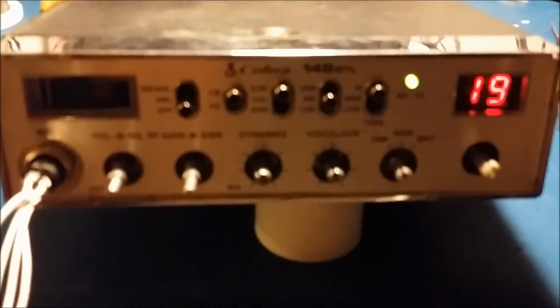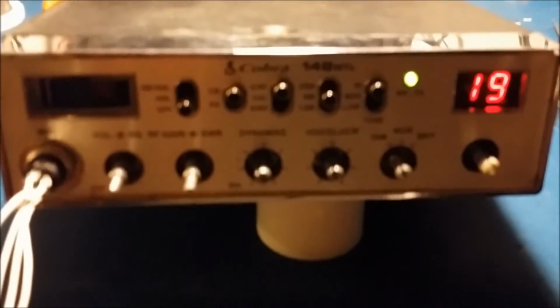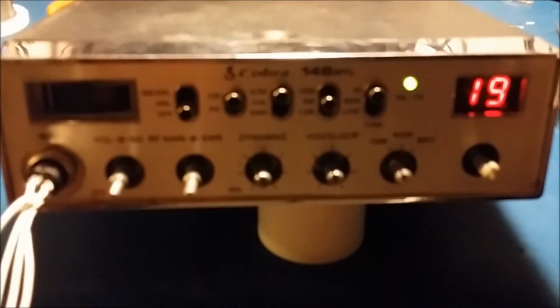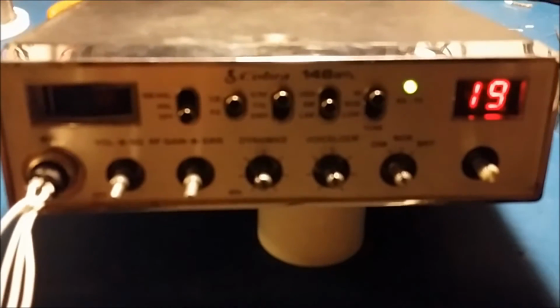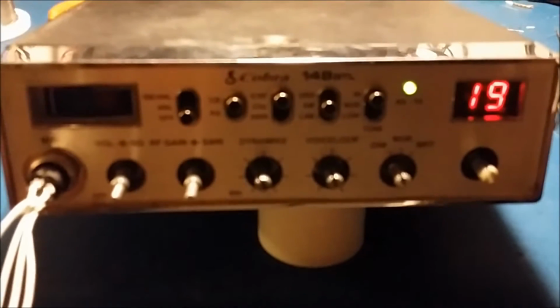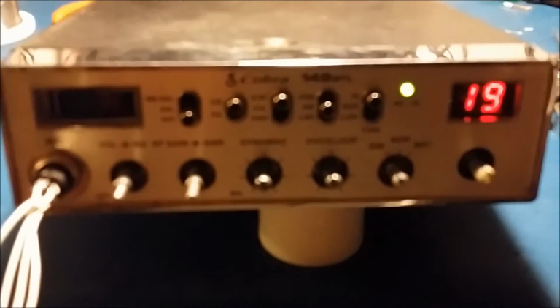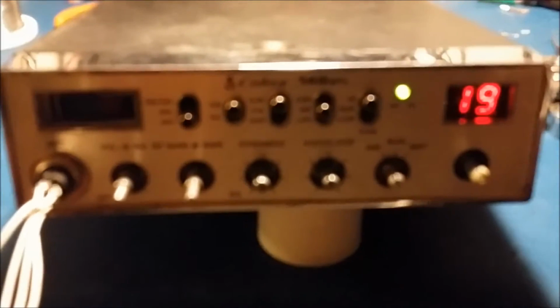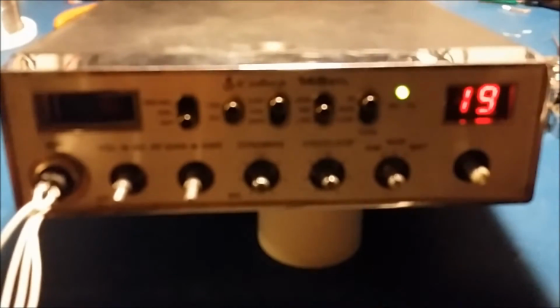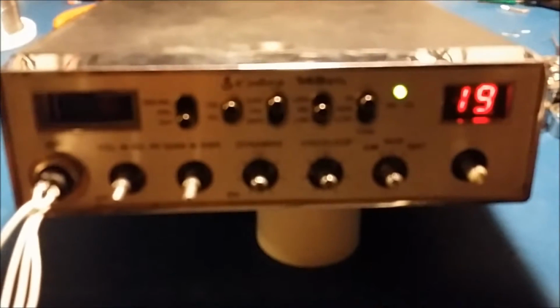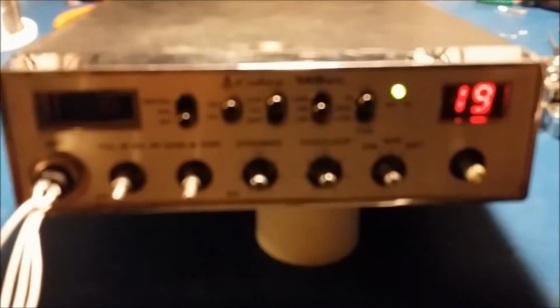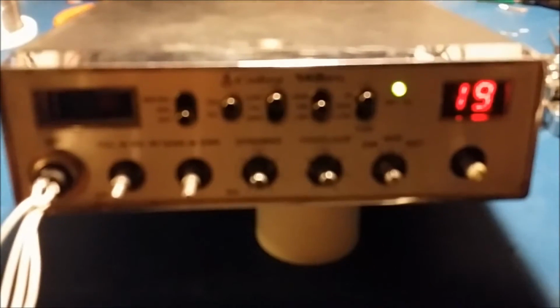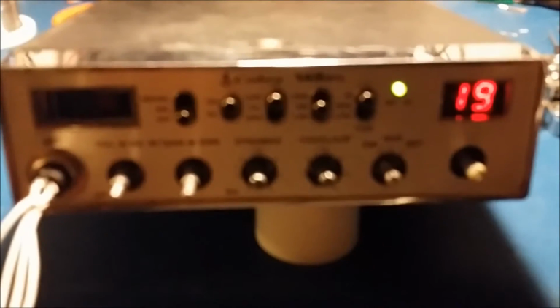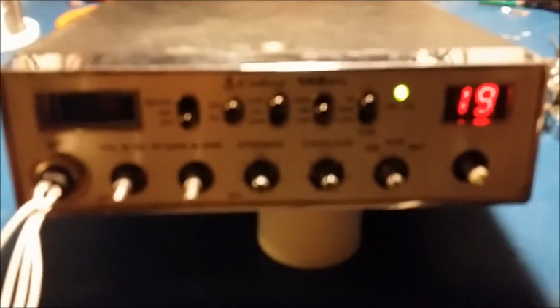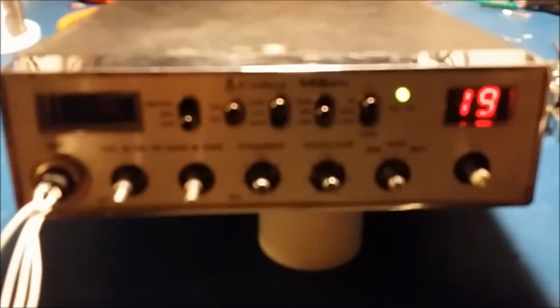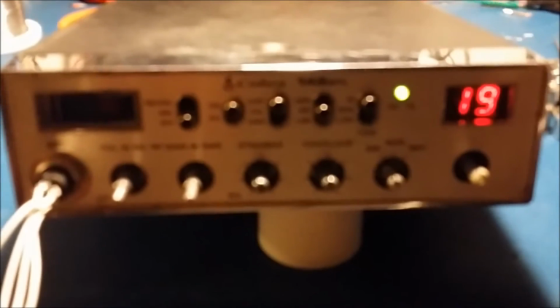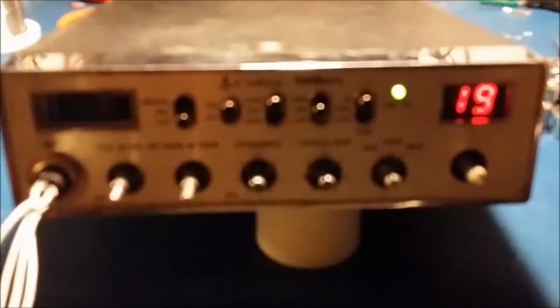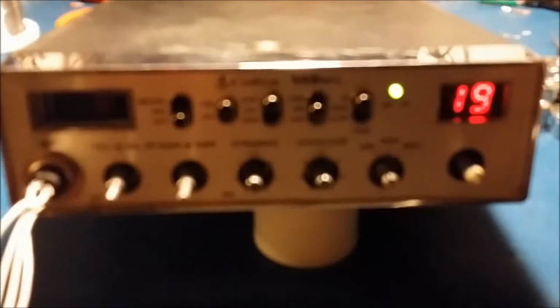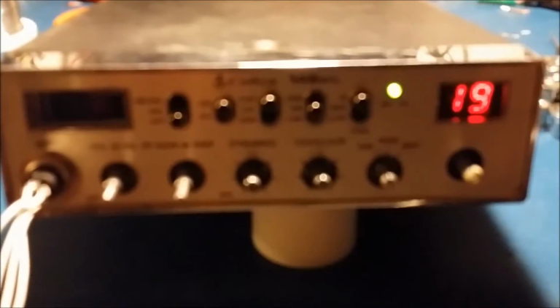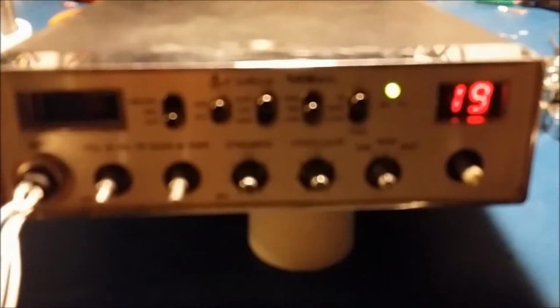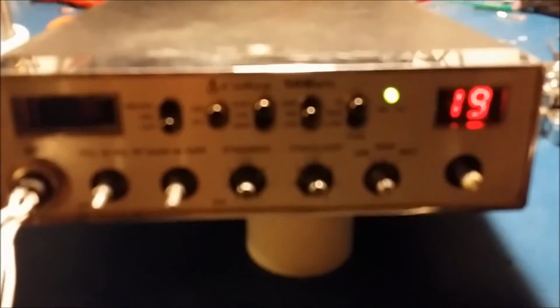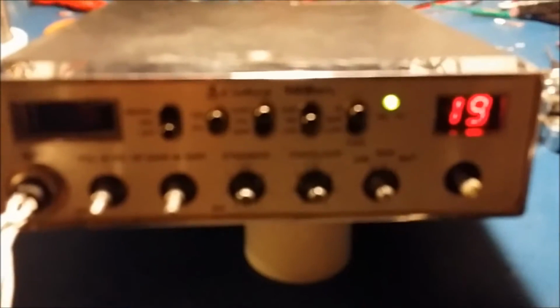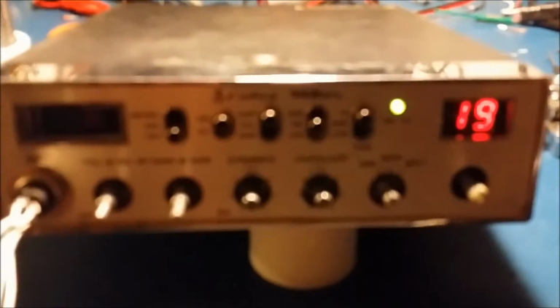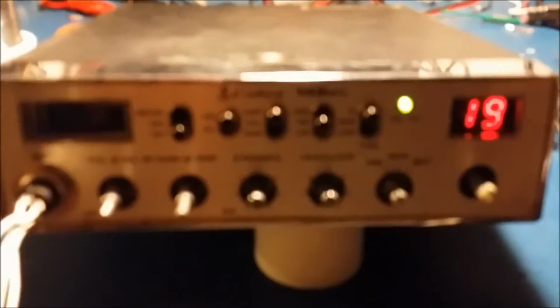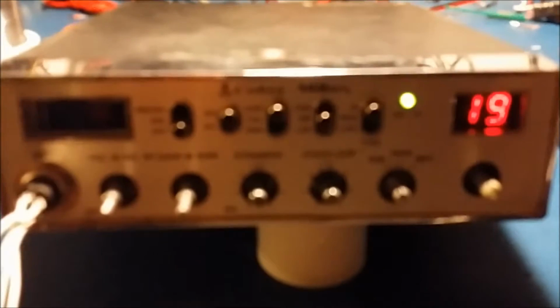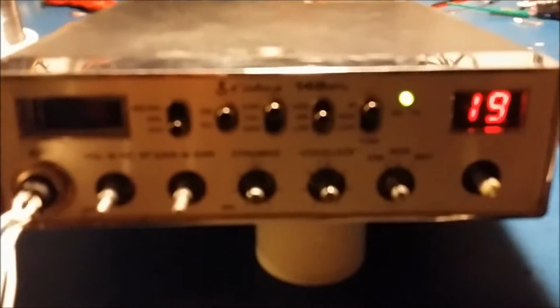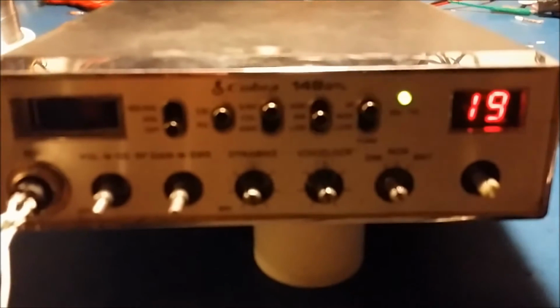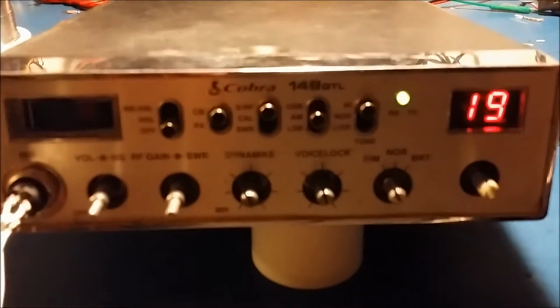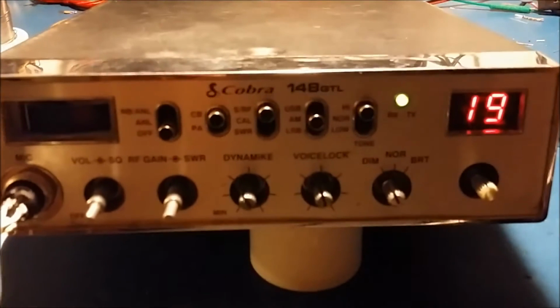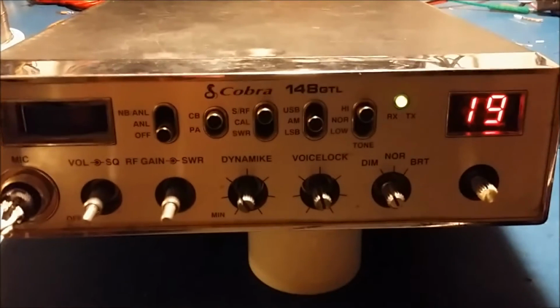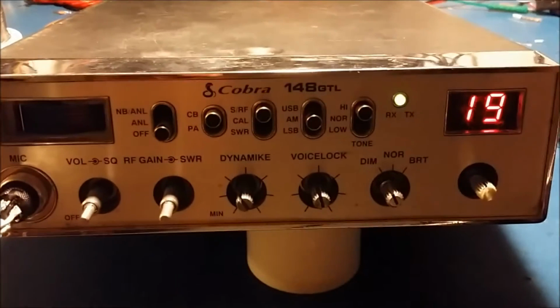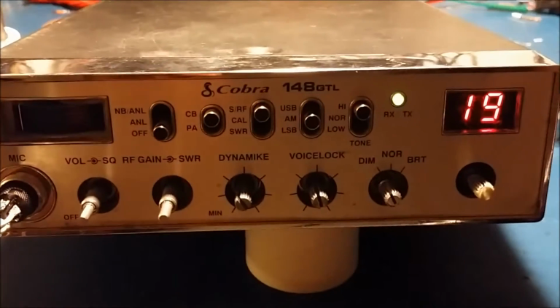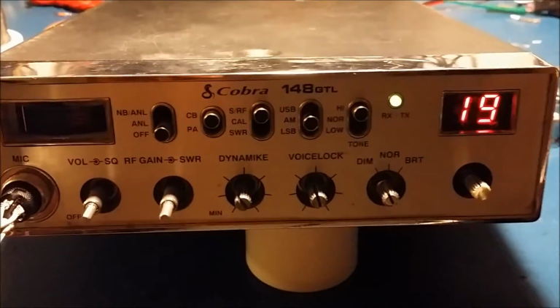Mr. 259 Radios here. Today we're working on a Cobra 148 for Ben in Antigo.